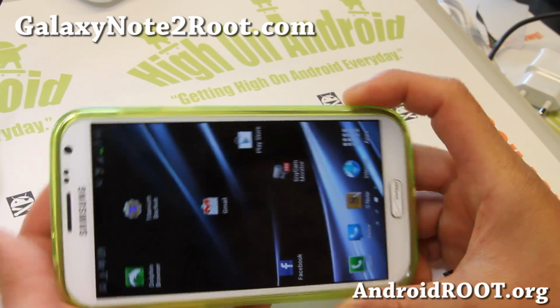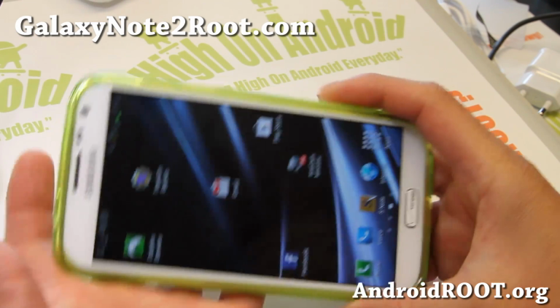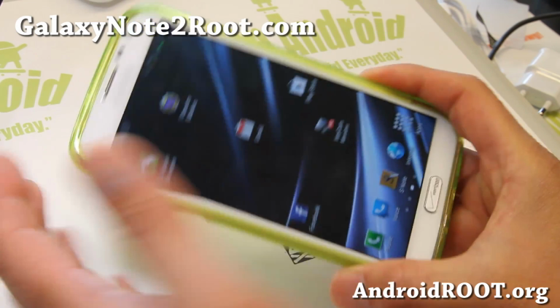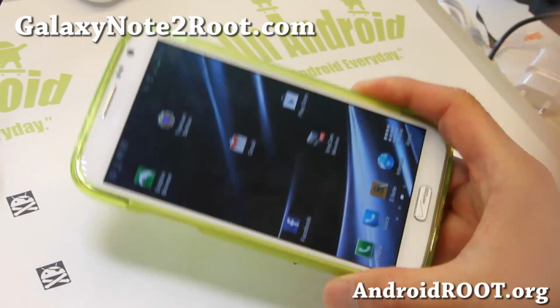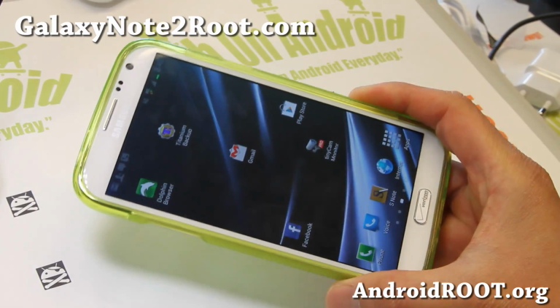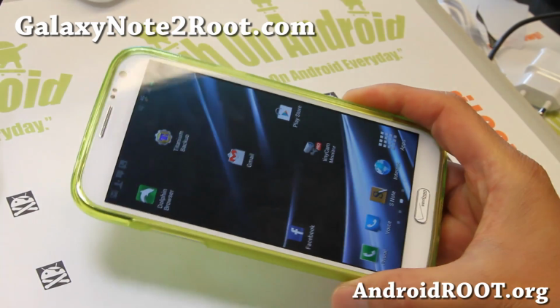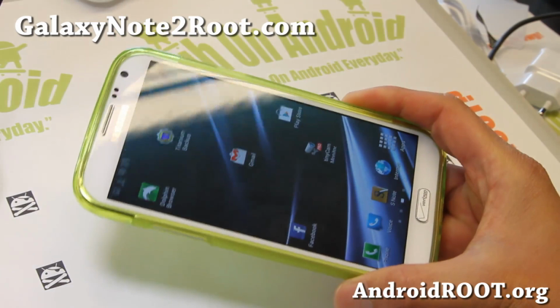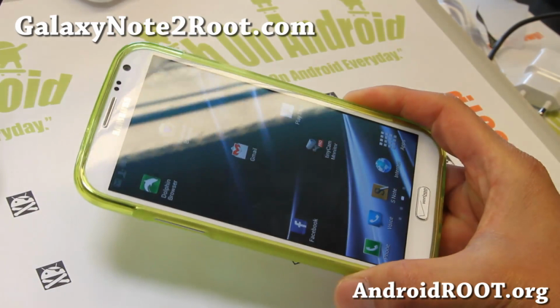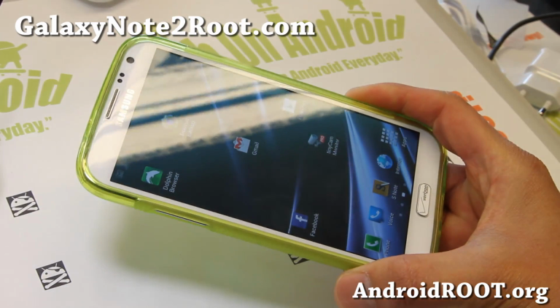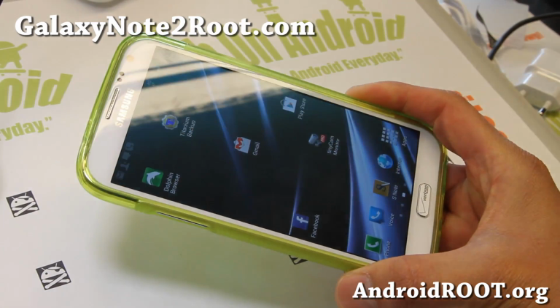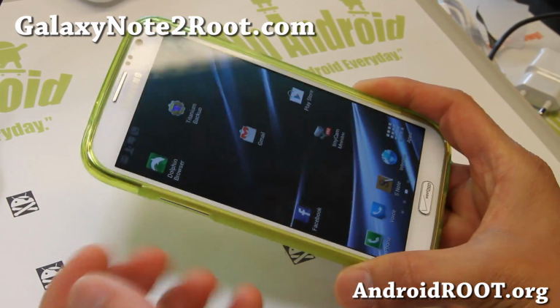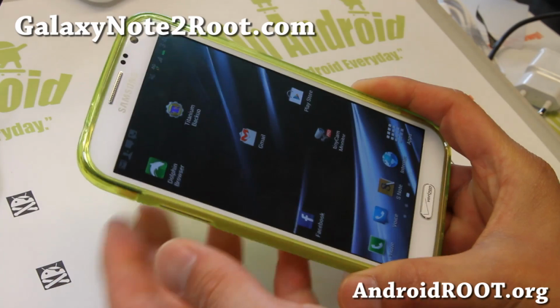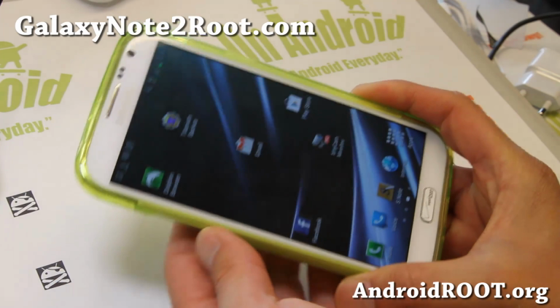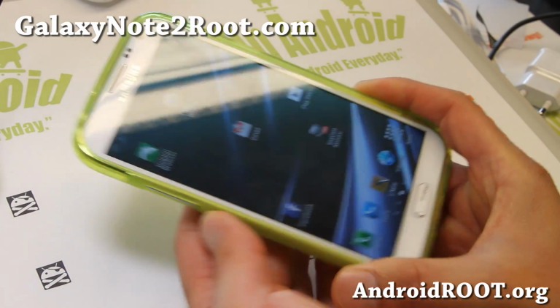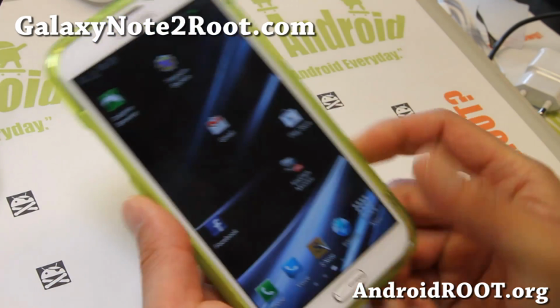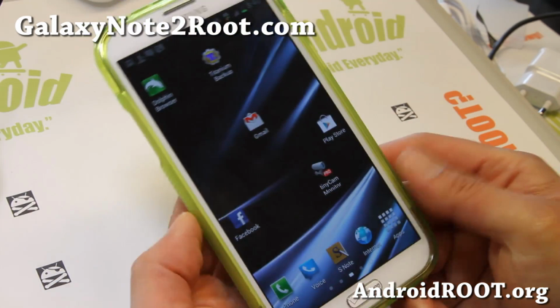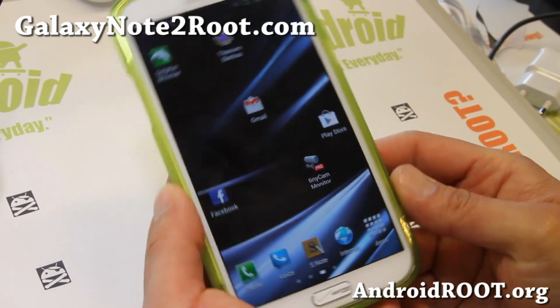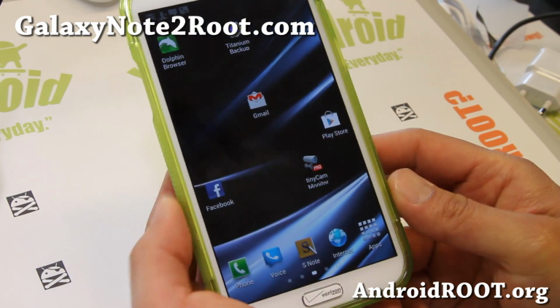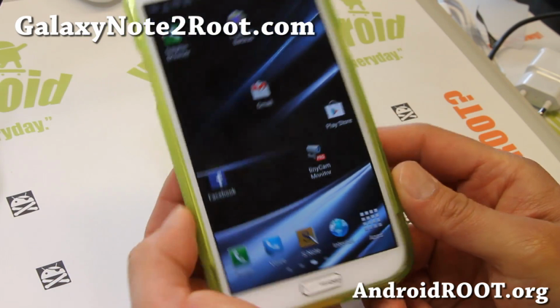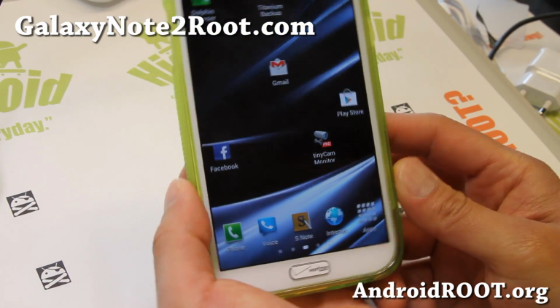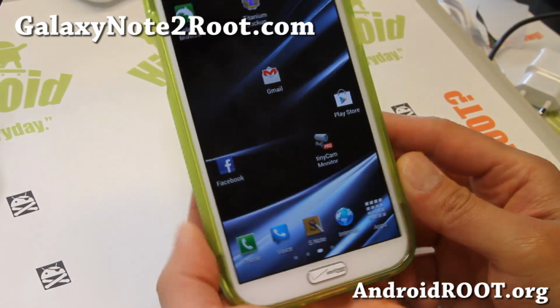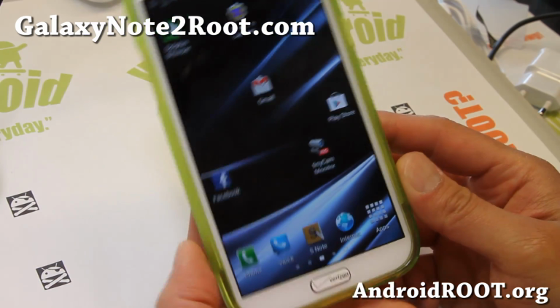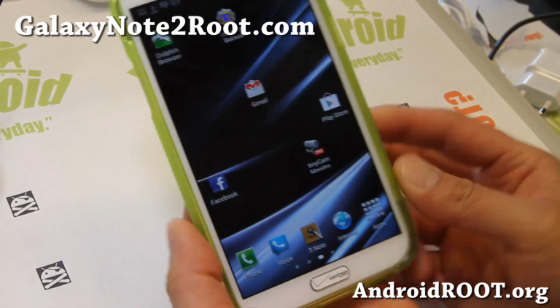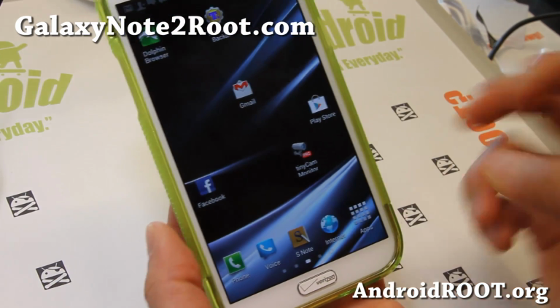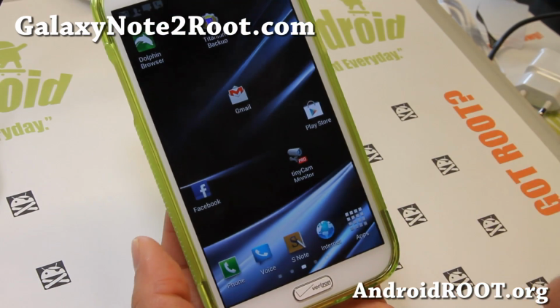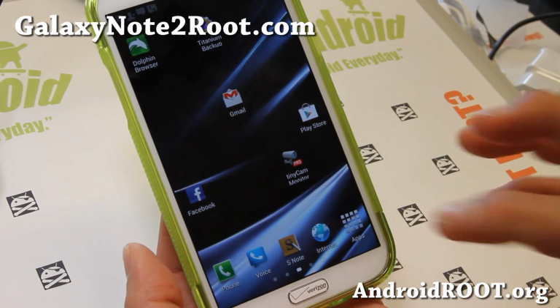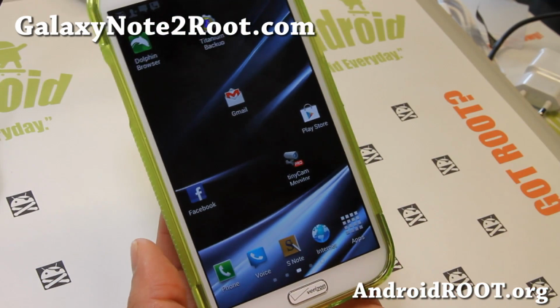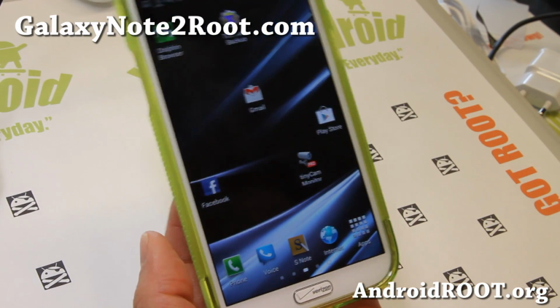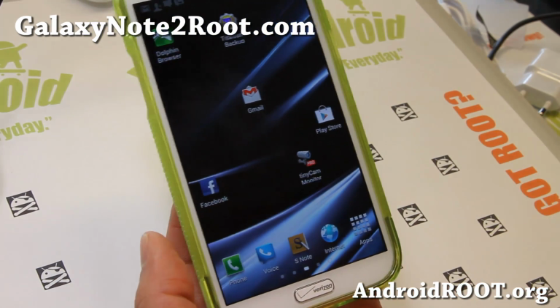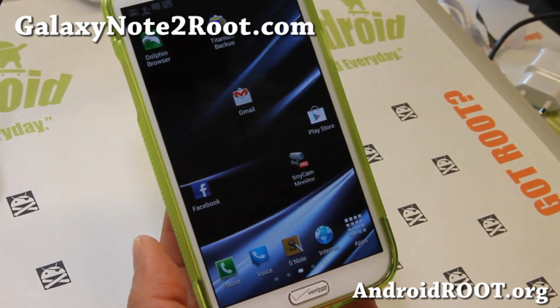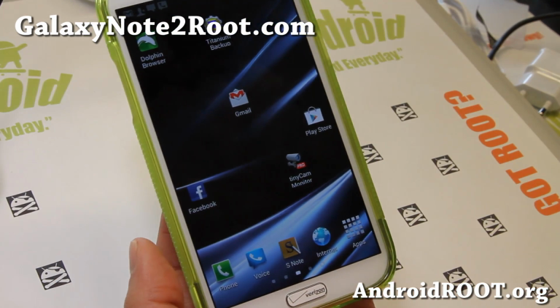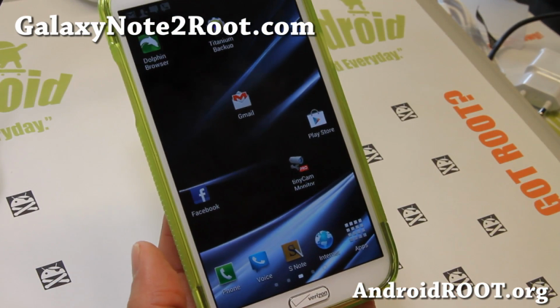That's the ROM of the week. If you have a Galaxy Note 2, as always, don't forget to sign up for my email list at GalaxyNote2Root.com. We update you once a week with ROM of the week, tips, hacks, and more.